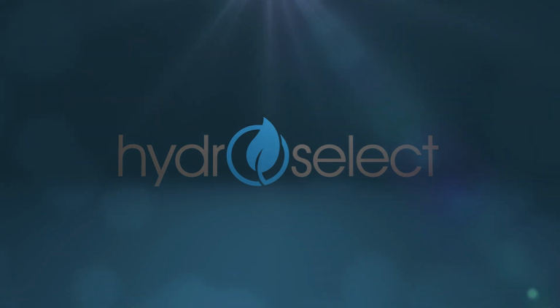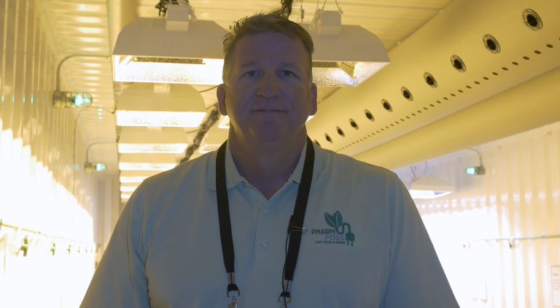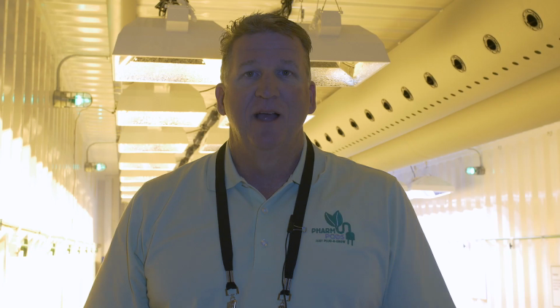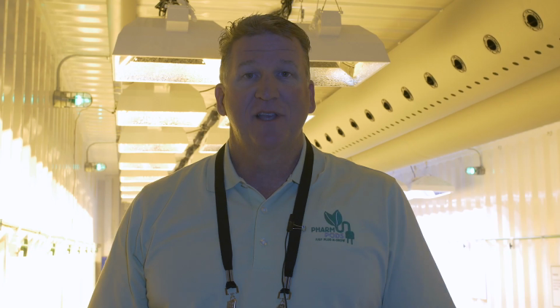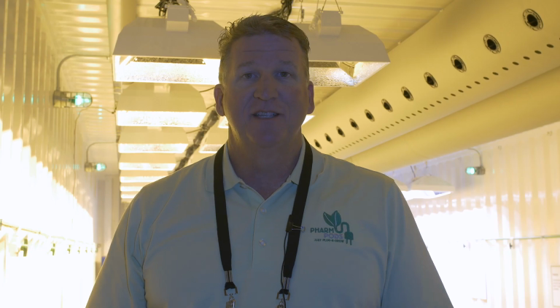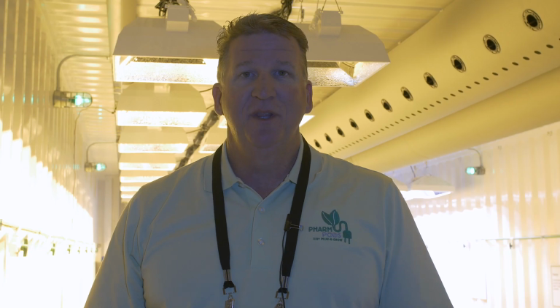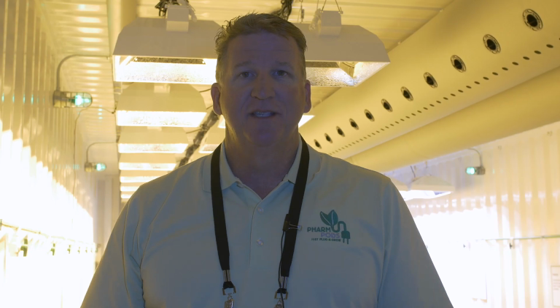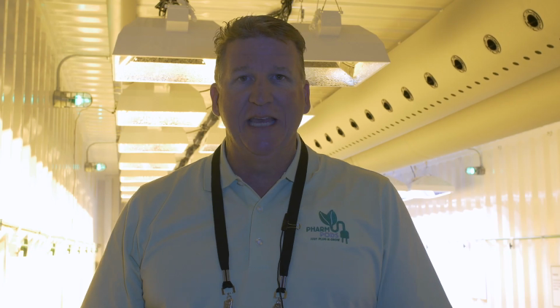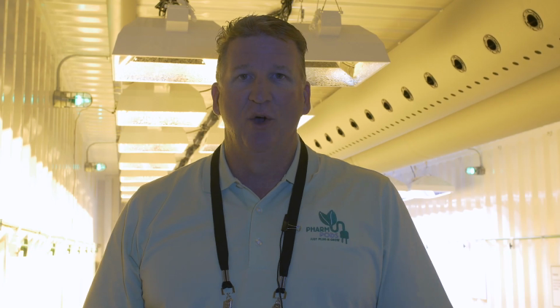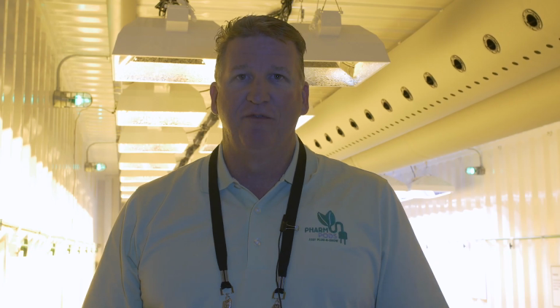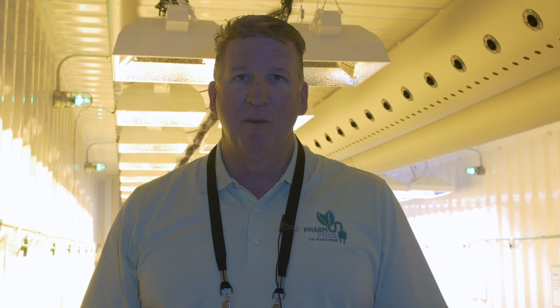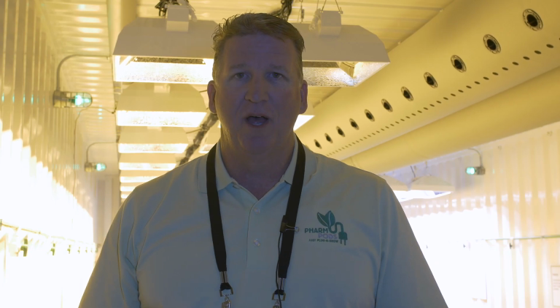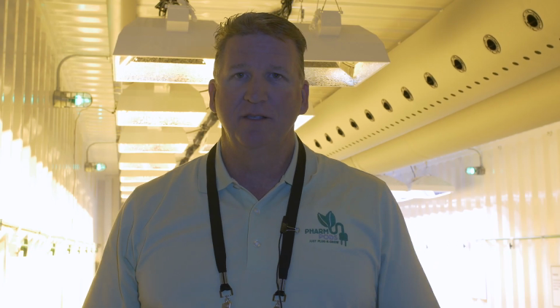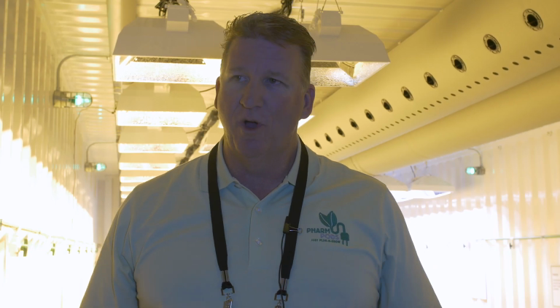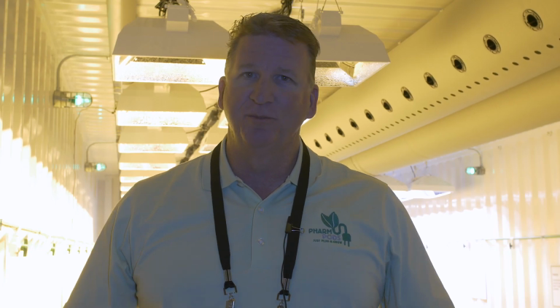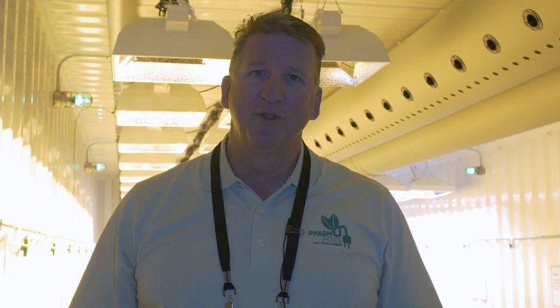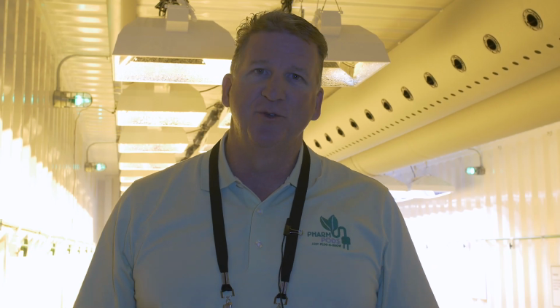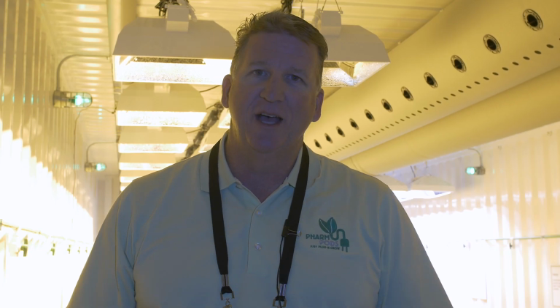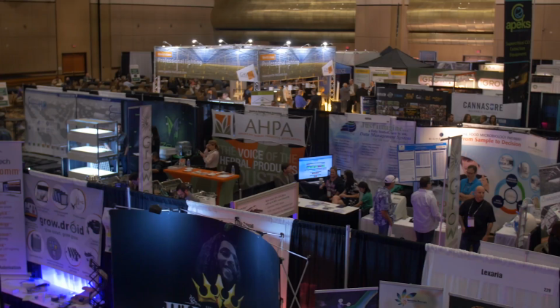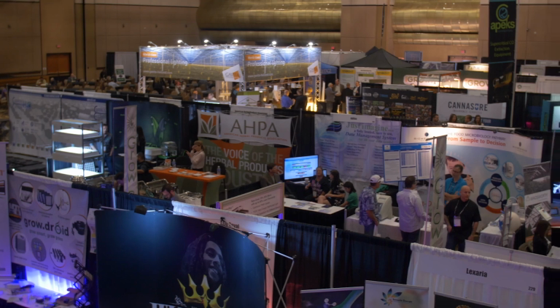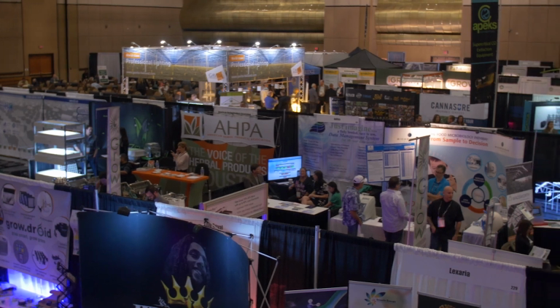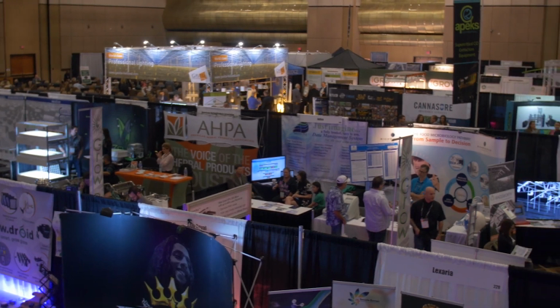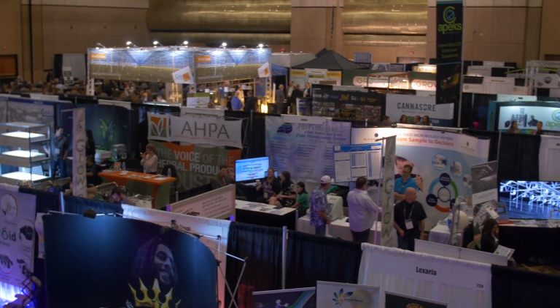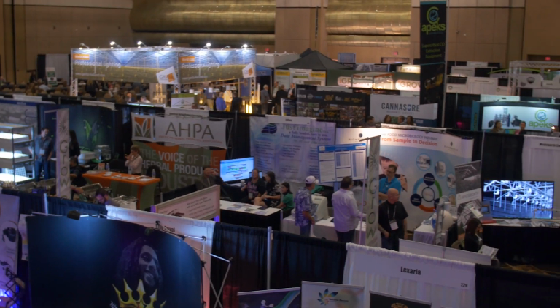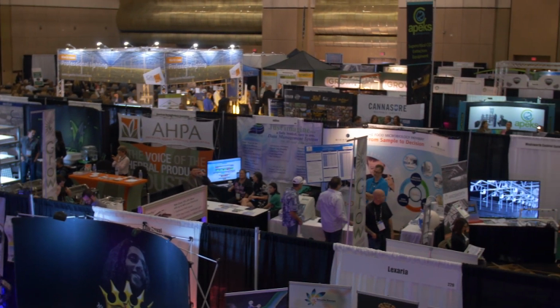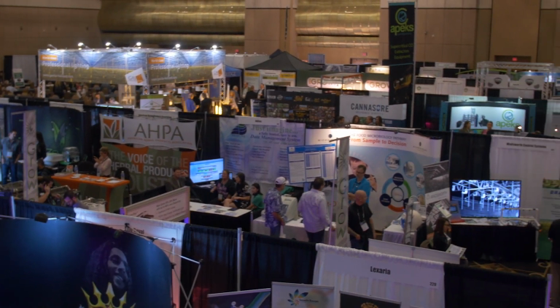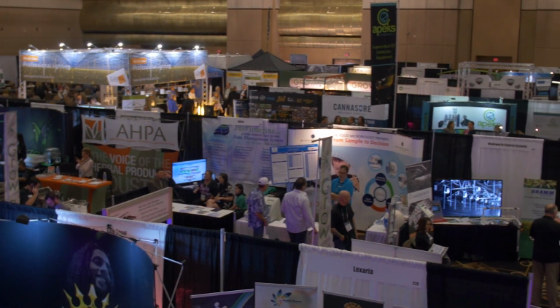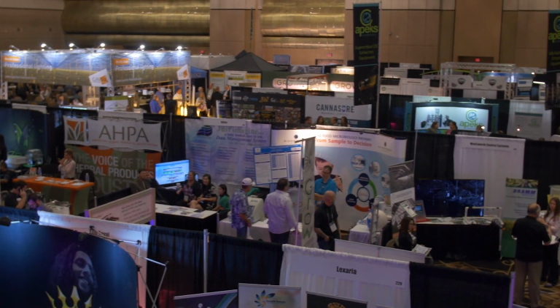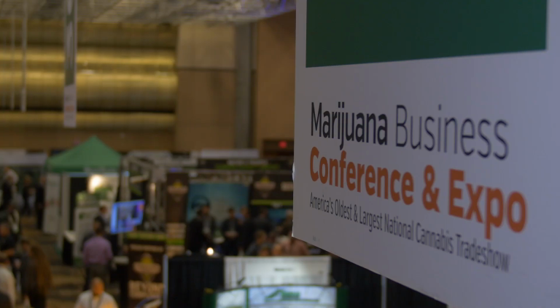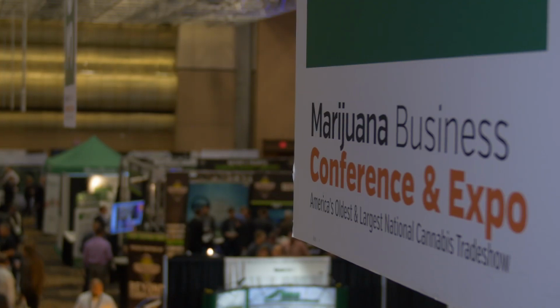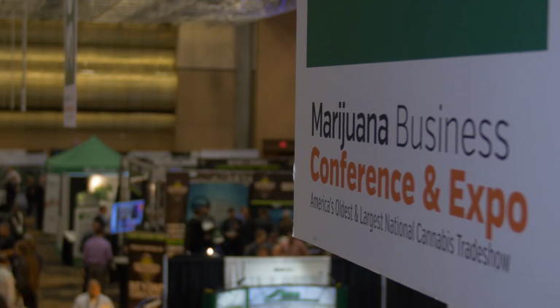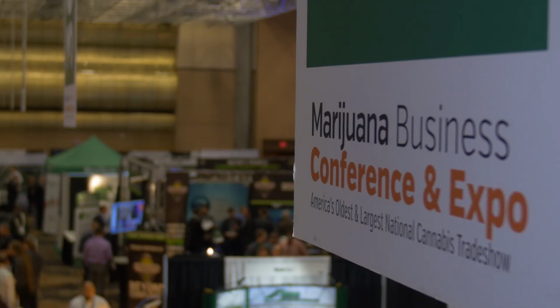I'm Scott Dittman, the CEO of Farm Pods. Welcome to the 2015 MJ Business Daily National Marijuana Conference.